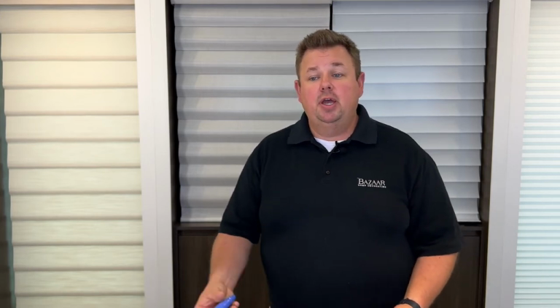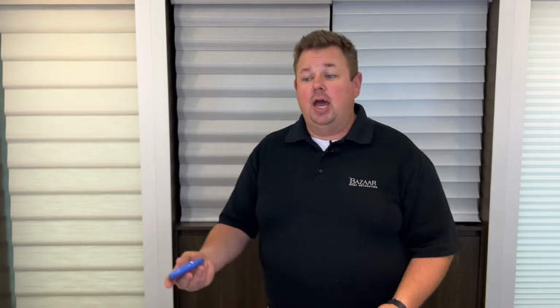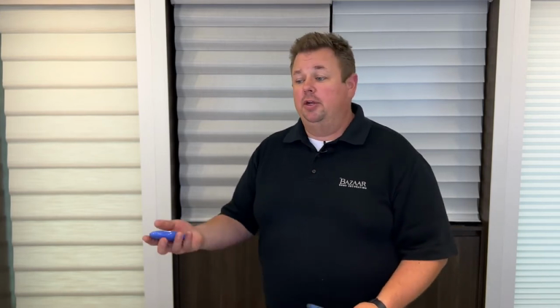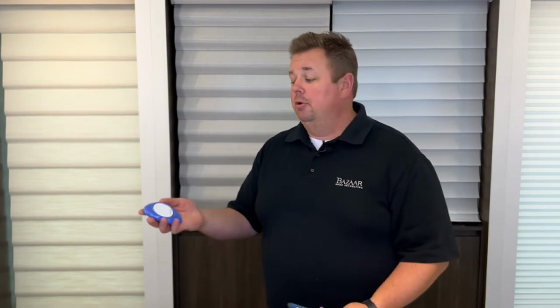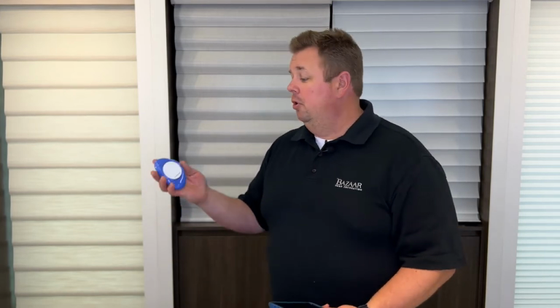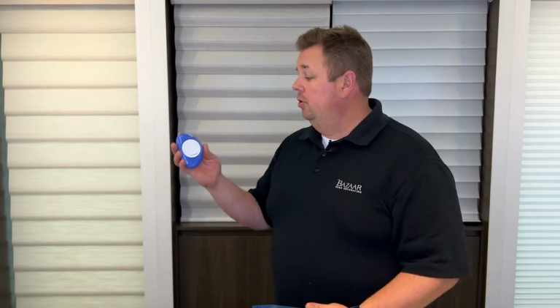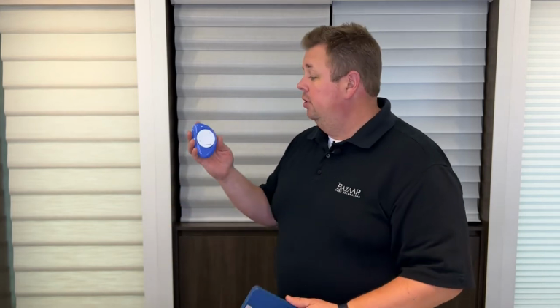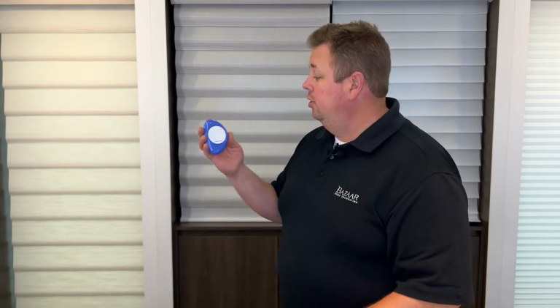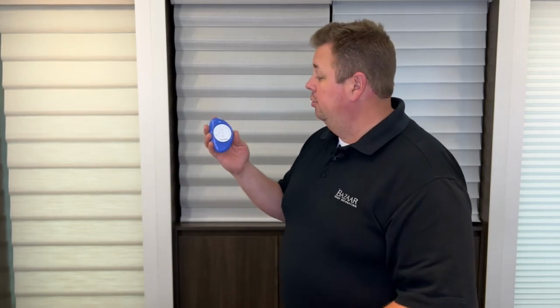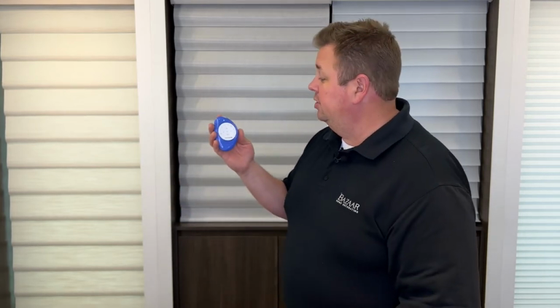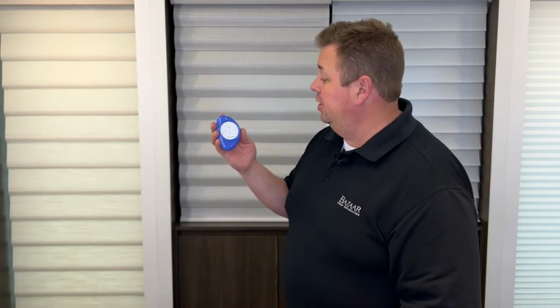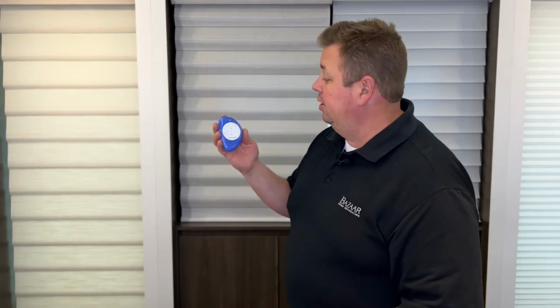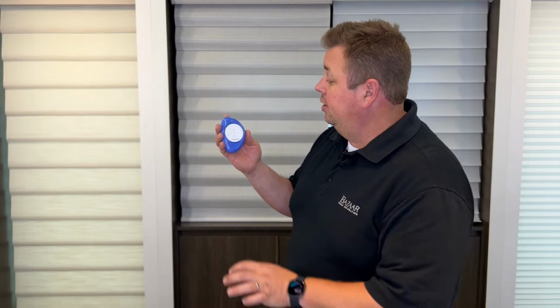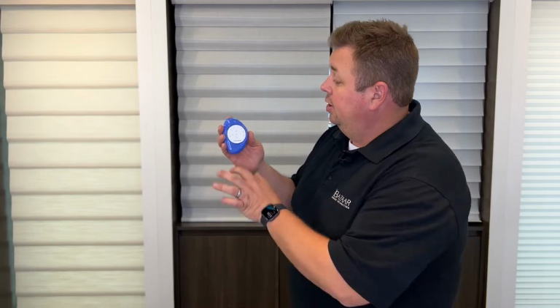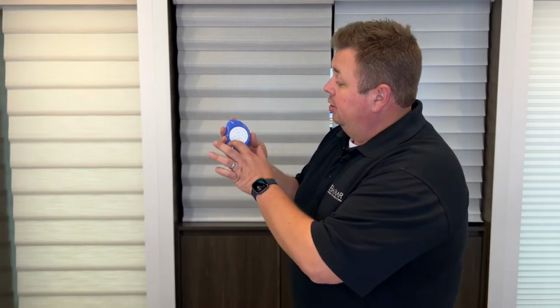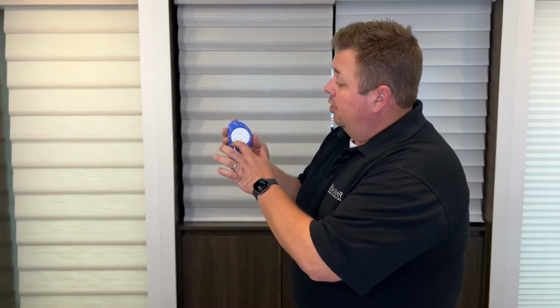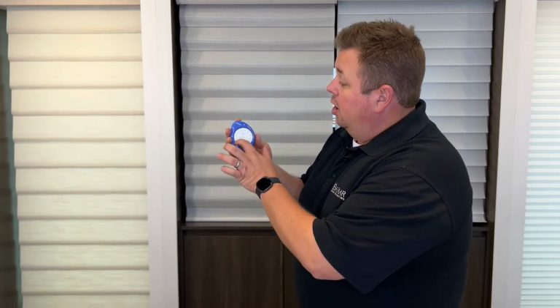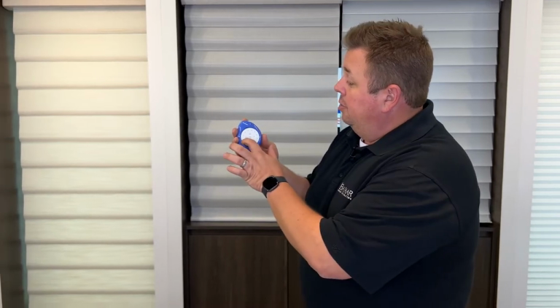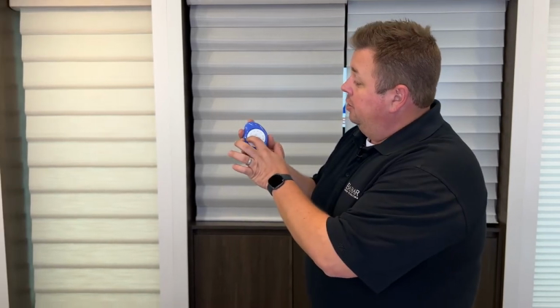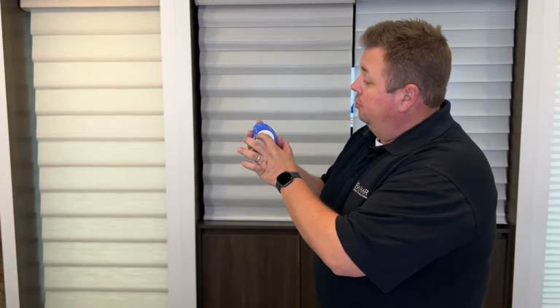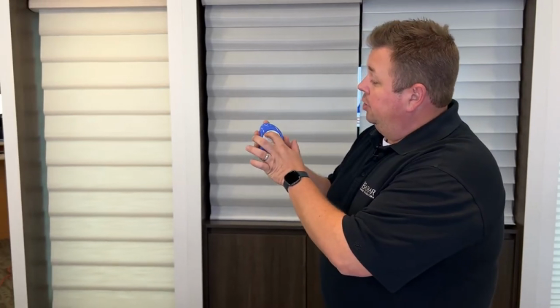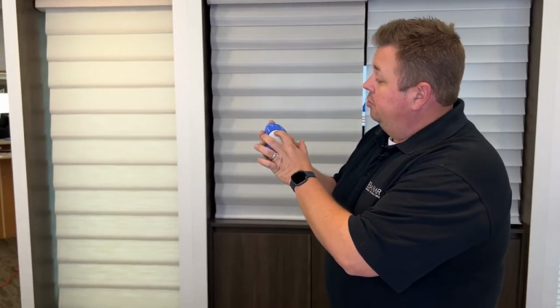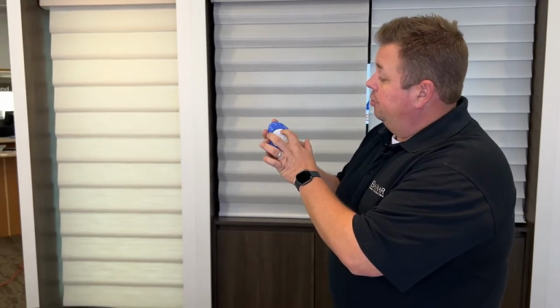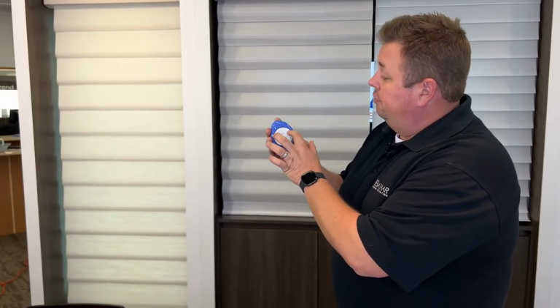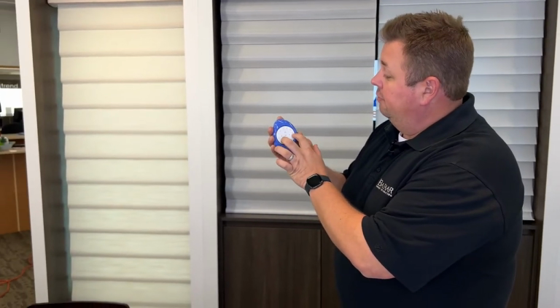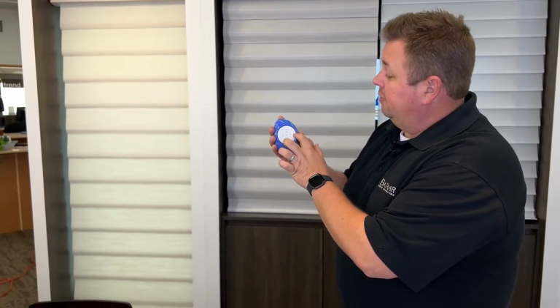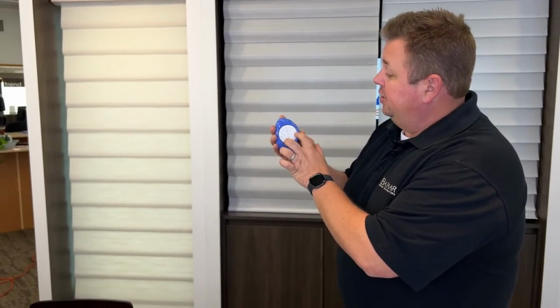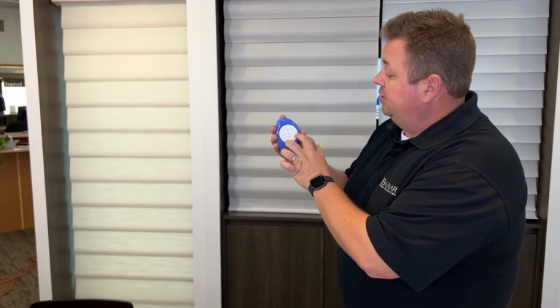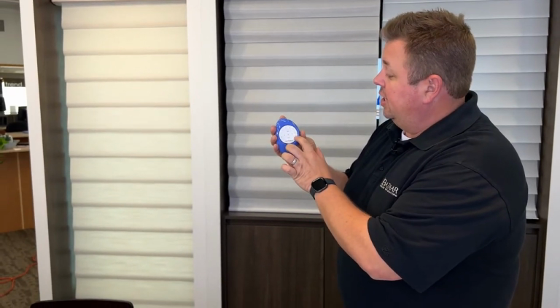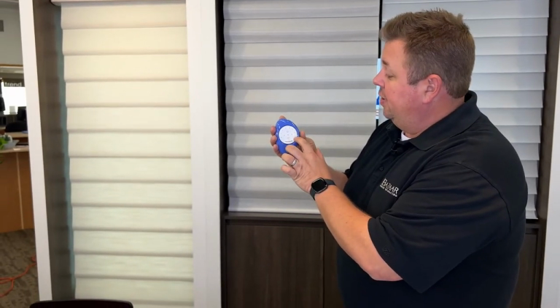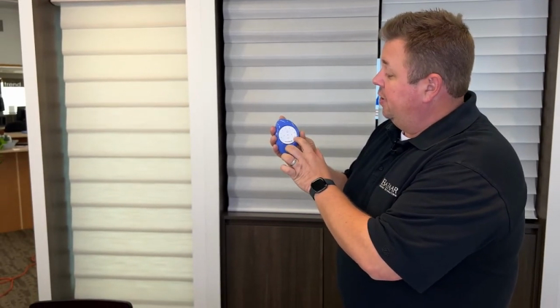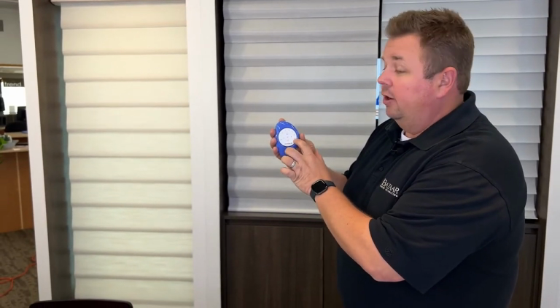On your remote, you will see the all button, one, two, three, four, five, six, and then the heart.